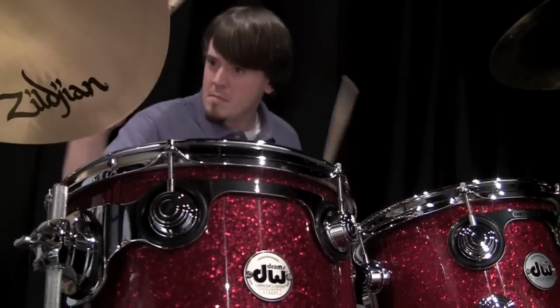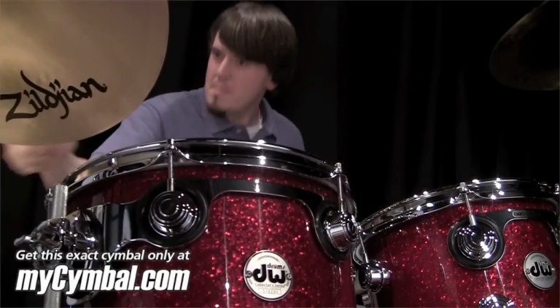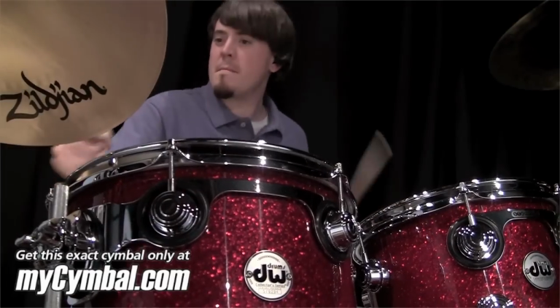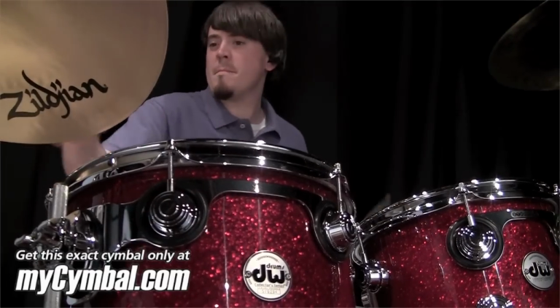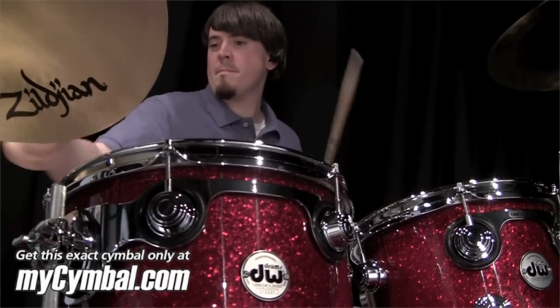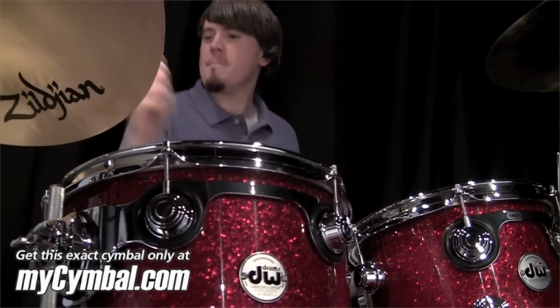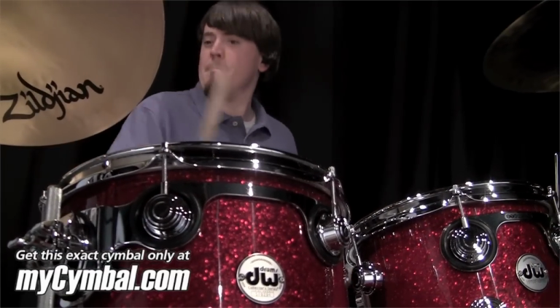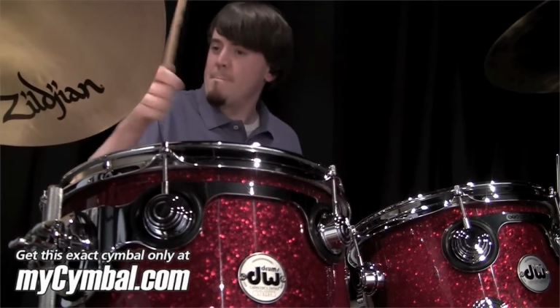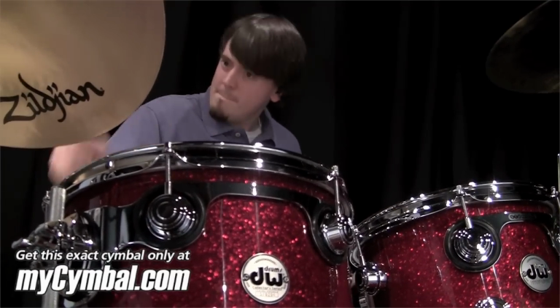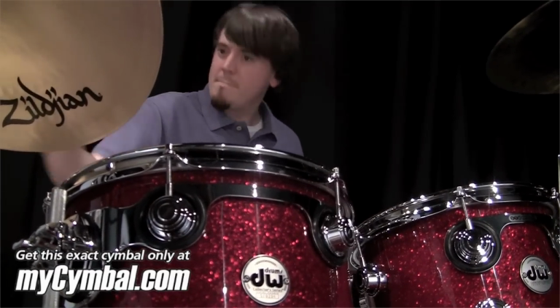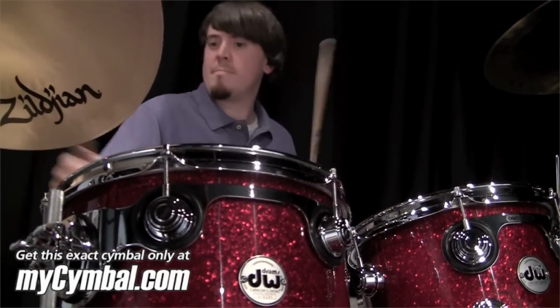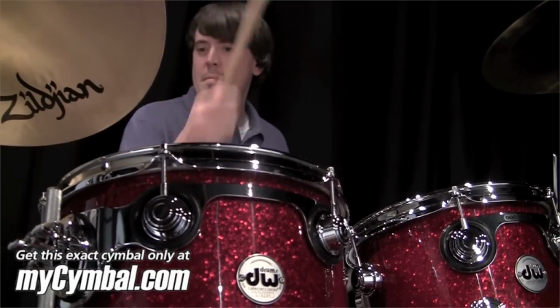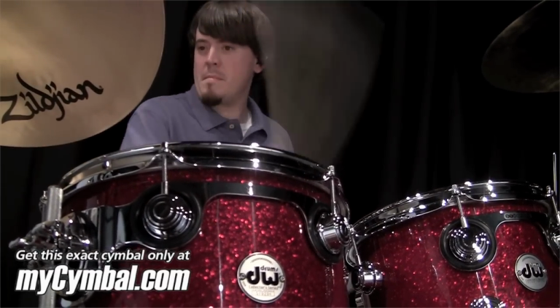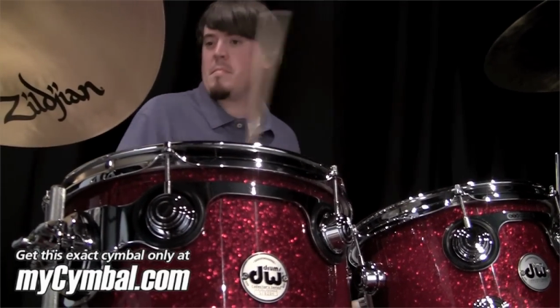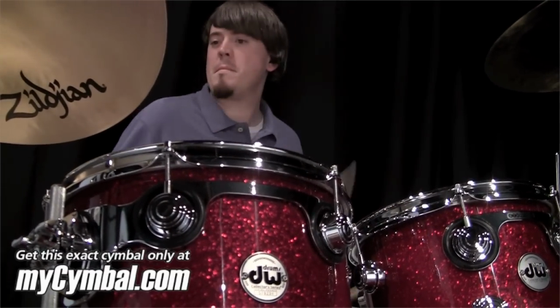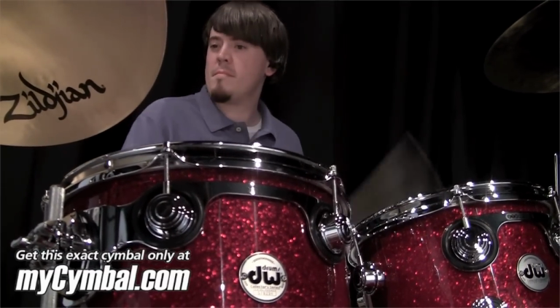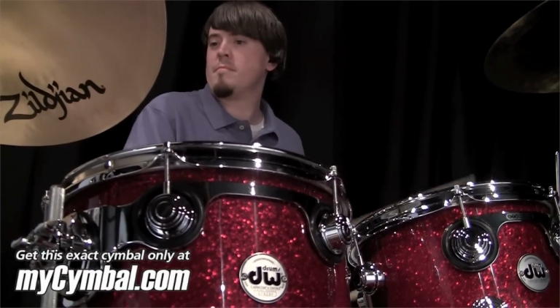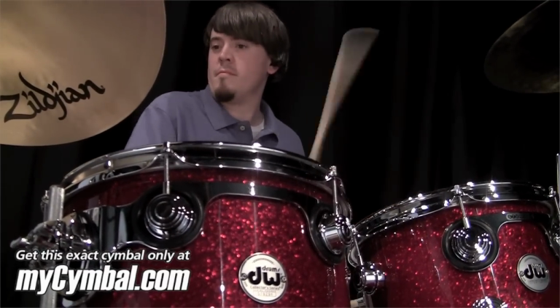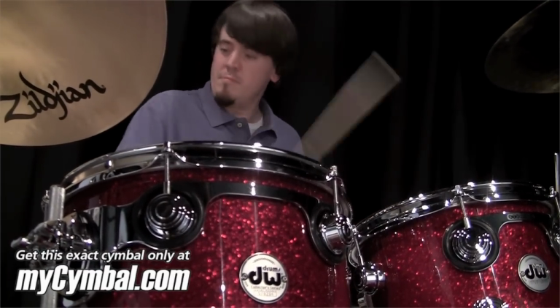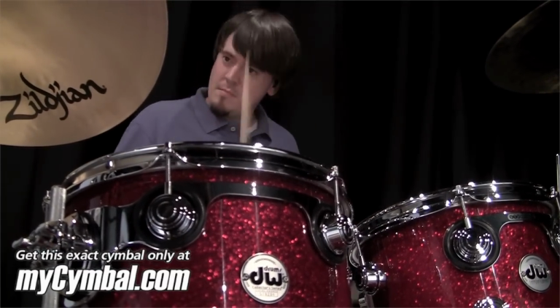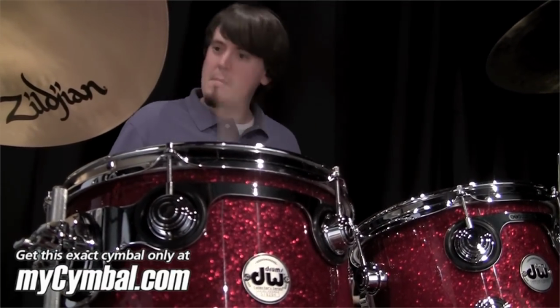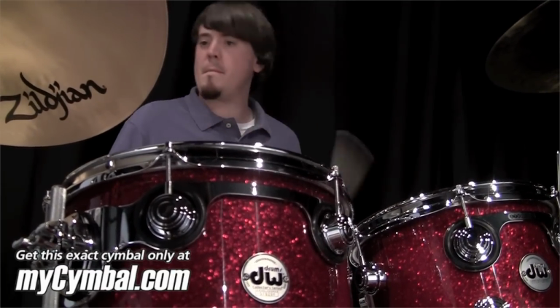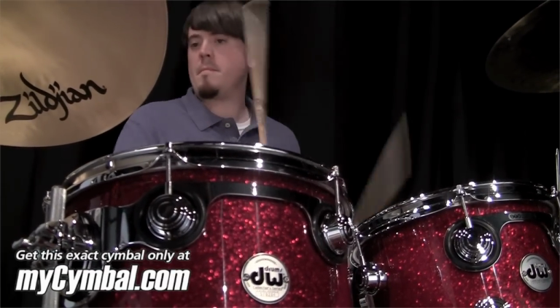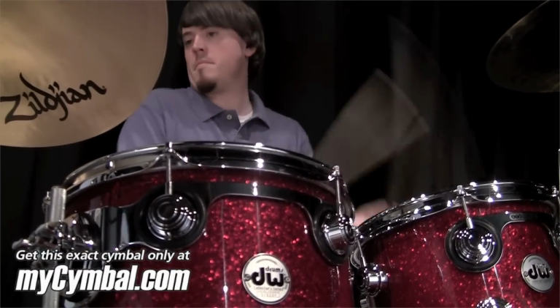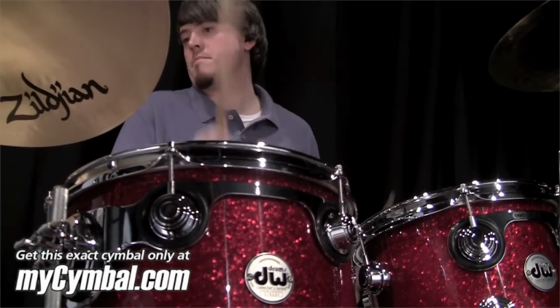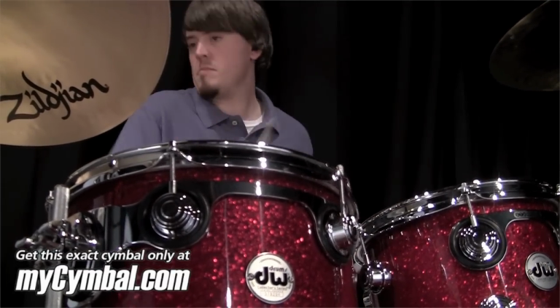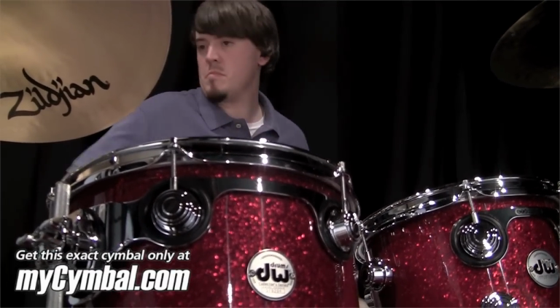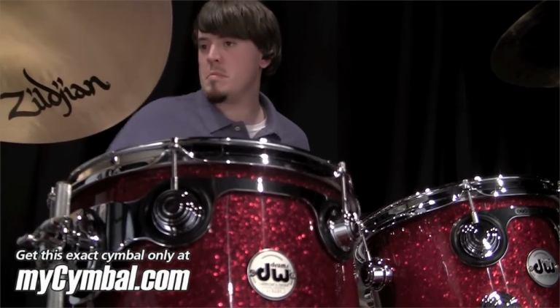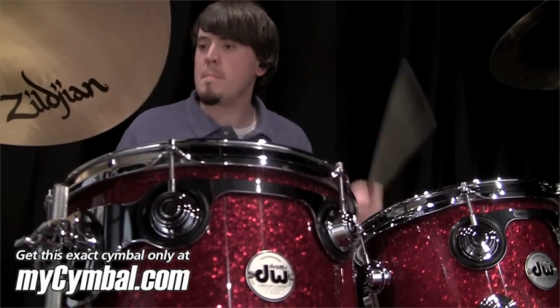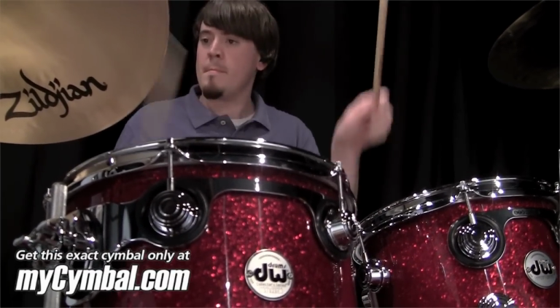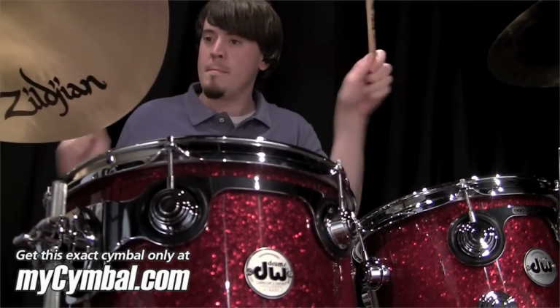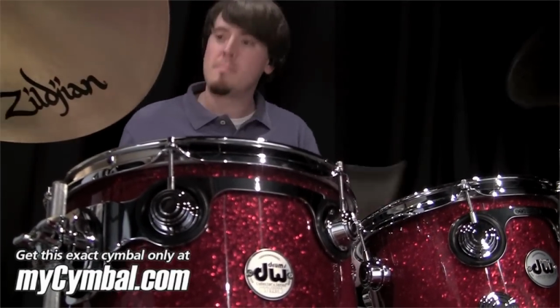The cymbals in this video are also available for purchase. If you like what you hear, check them out at mysymbol.com.